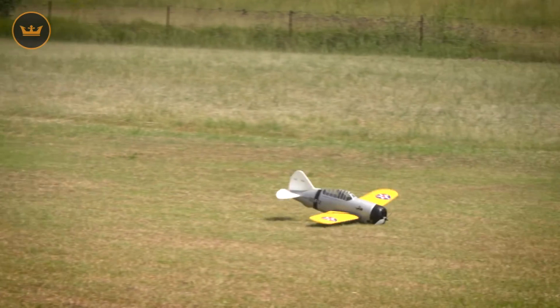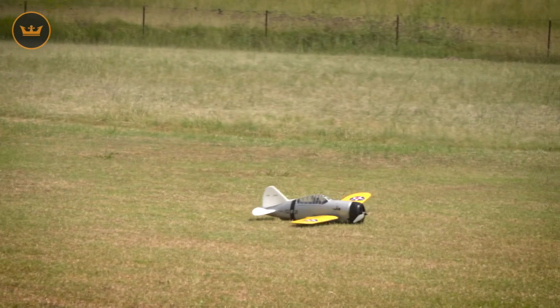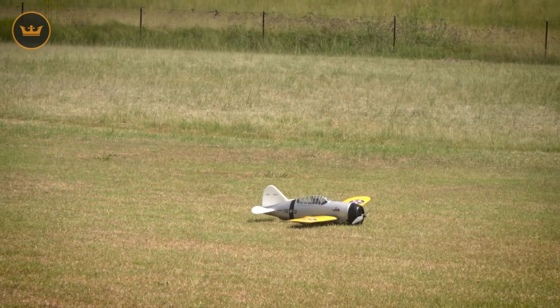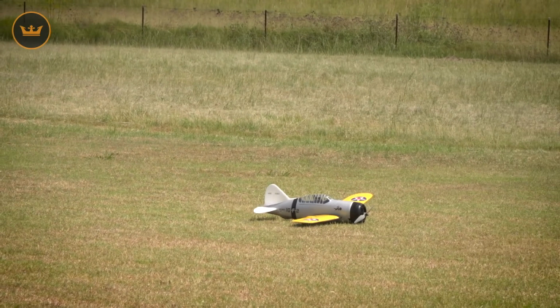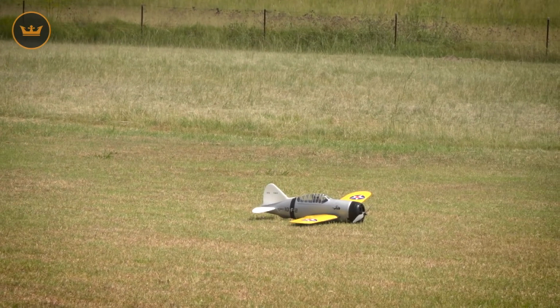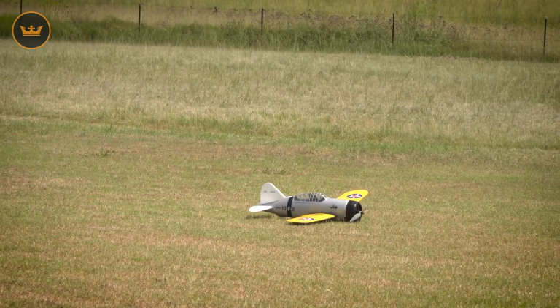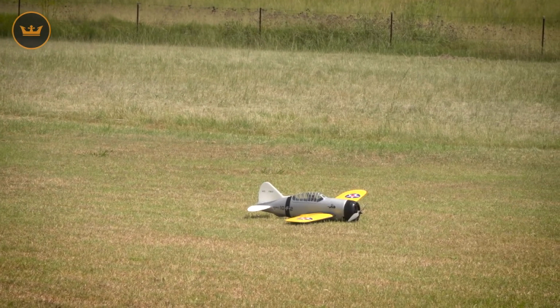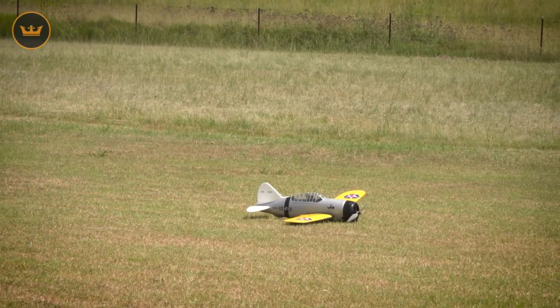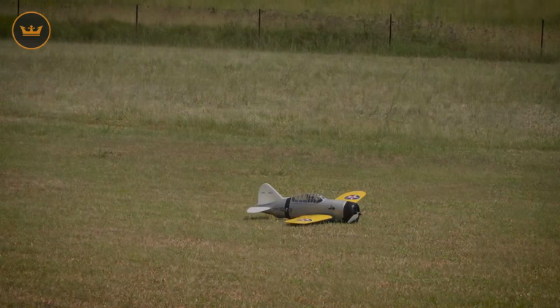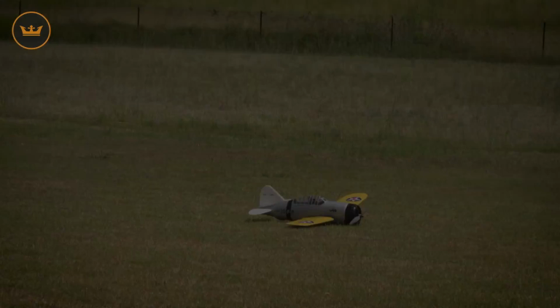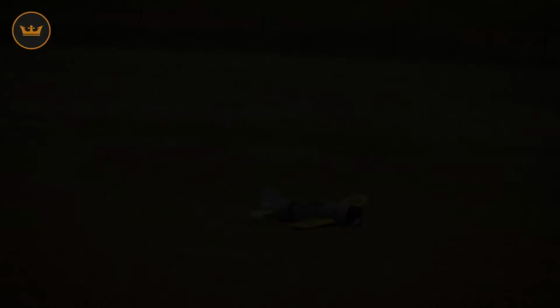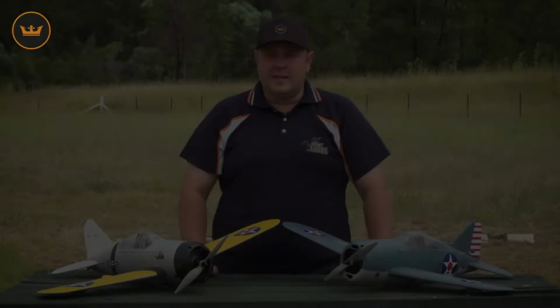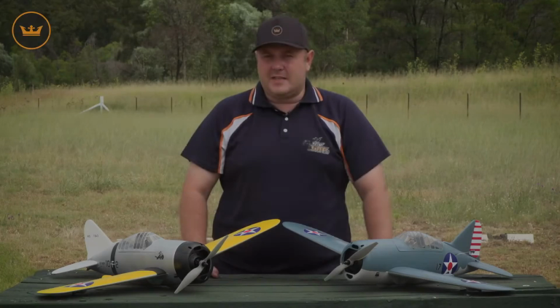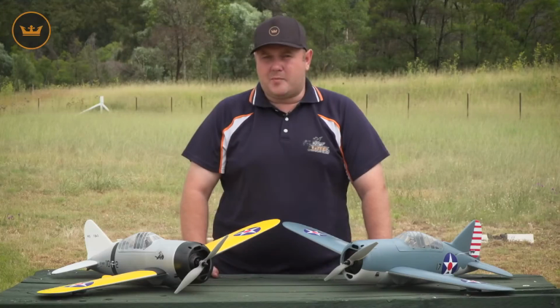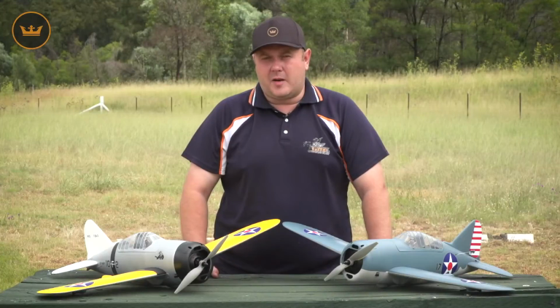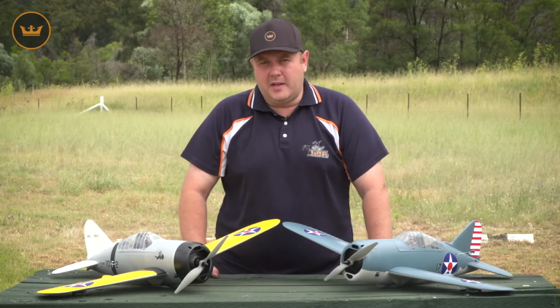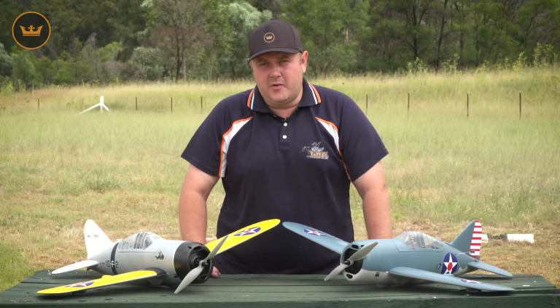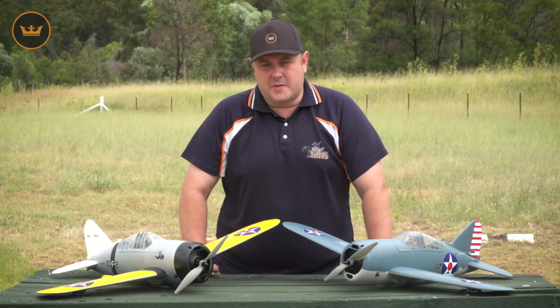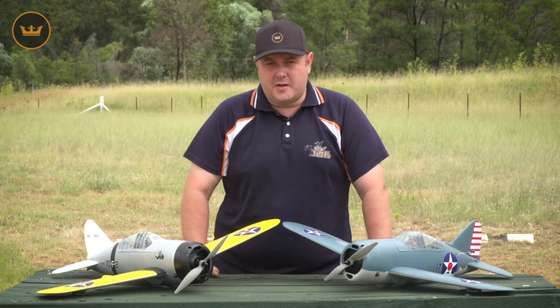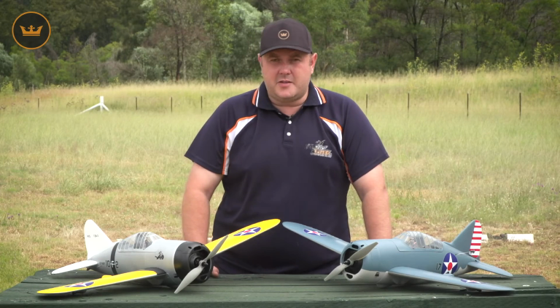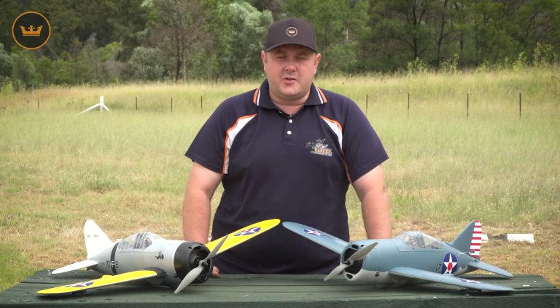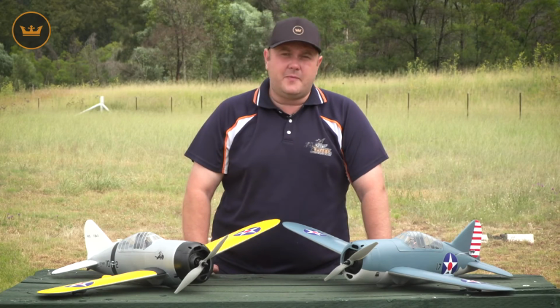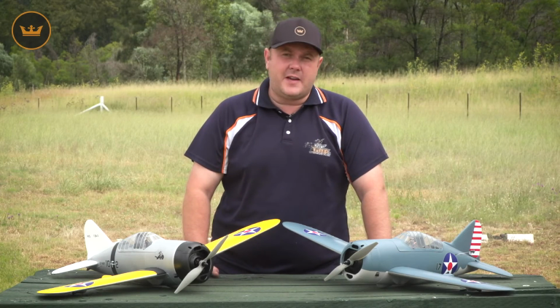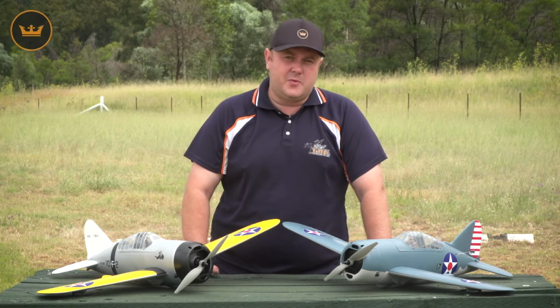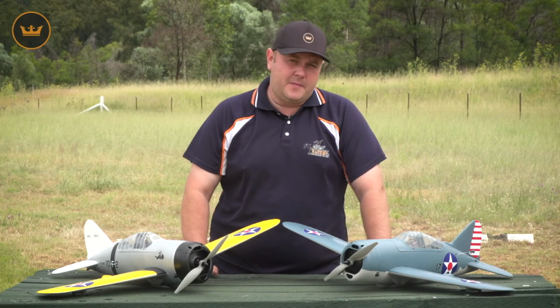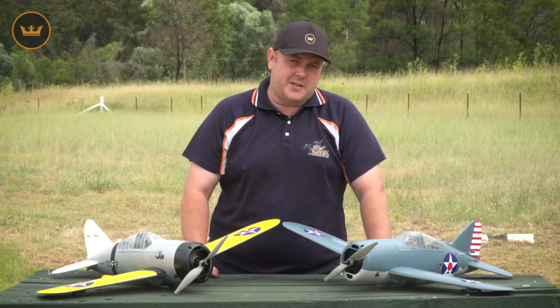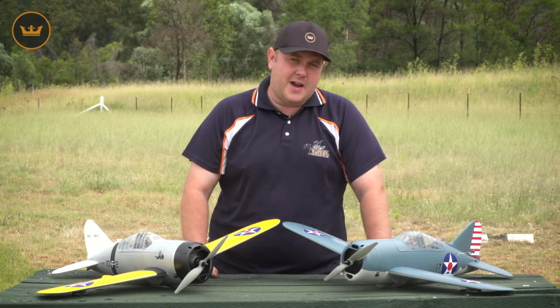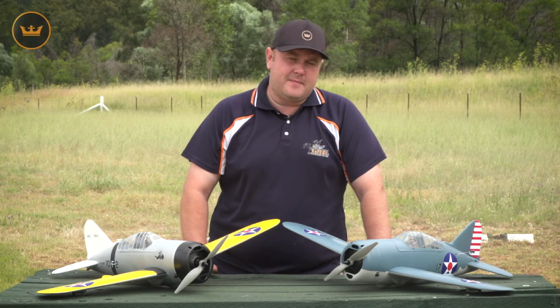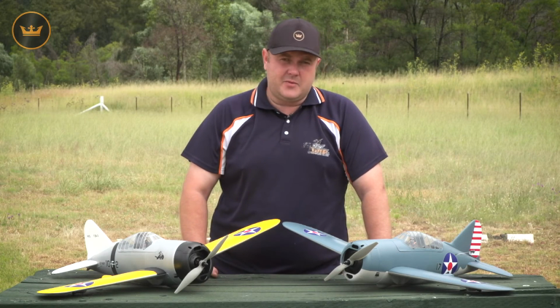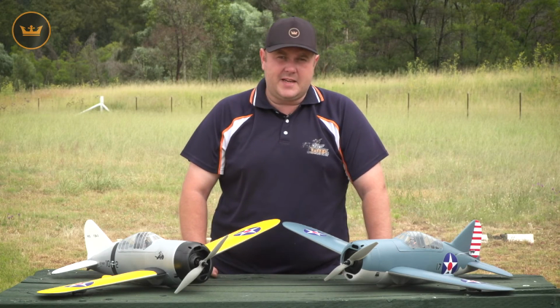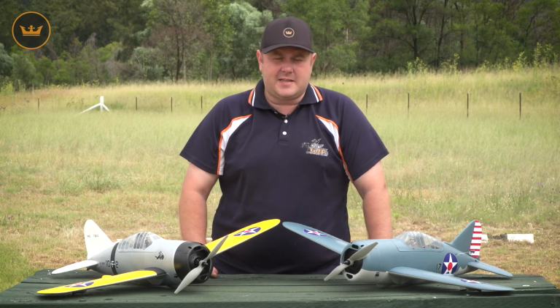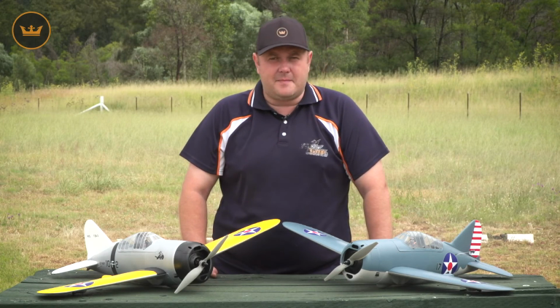So guys, that's the DuraFly Buffalo. Links to the product below. Subscribe to YouTube, Facebook, Instagram, and we'll see you next time.